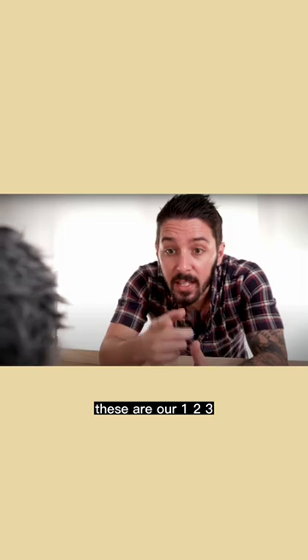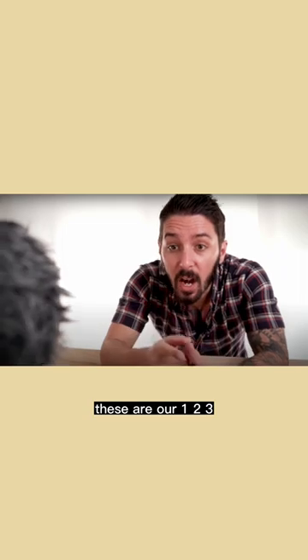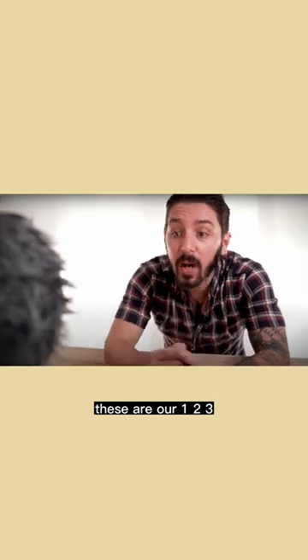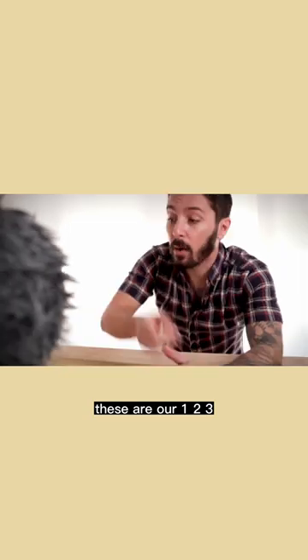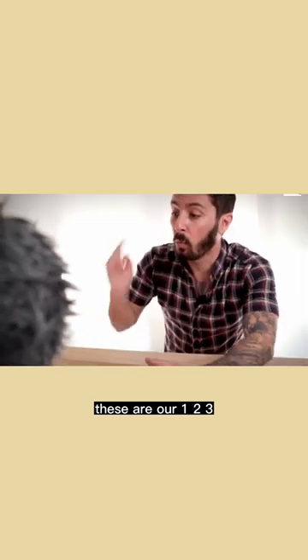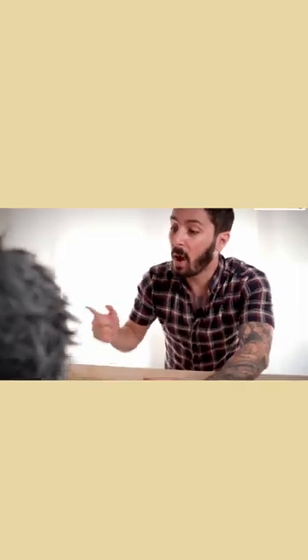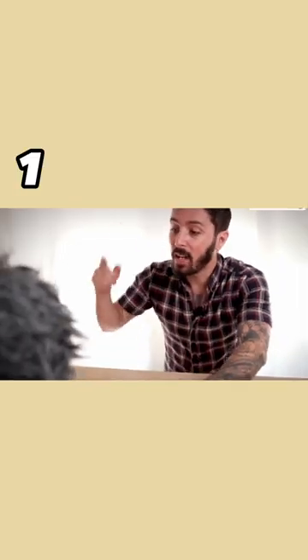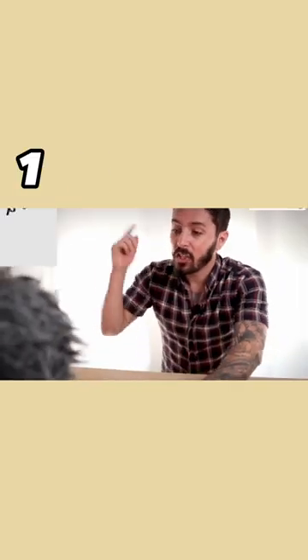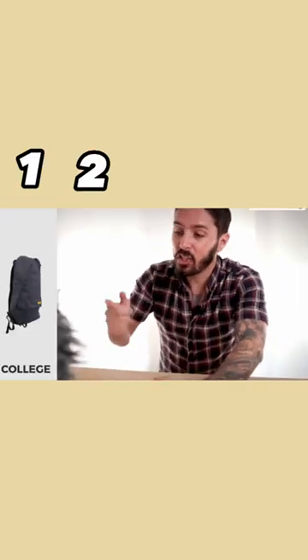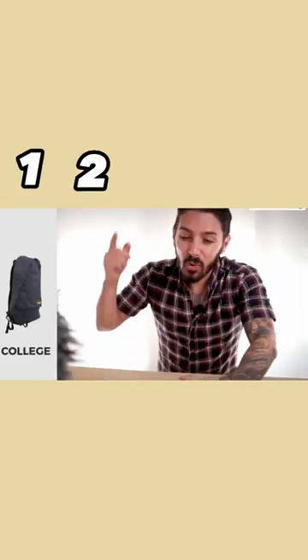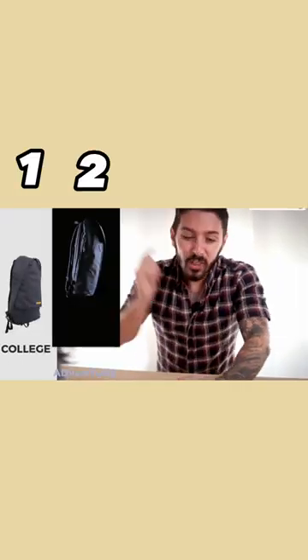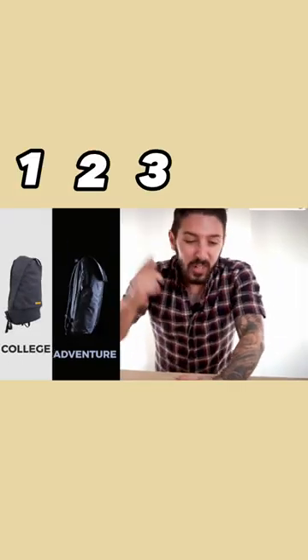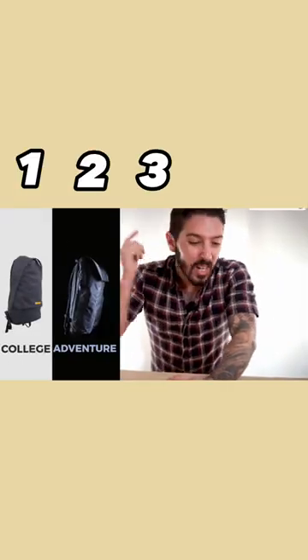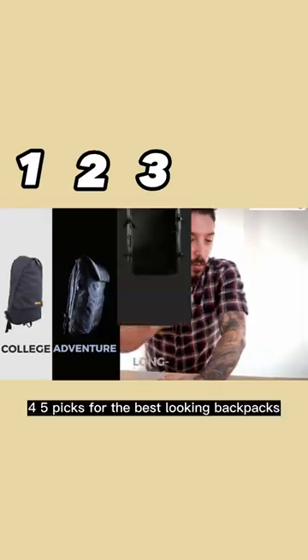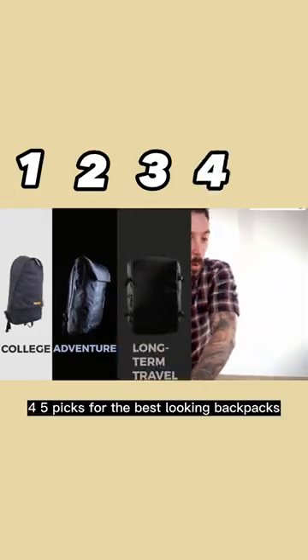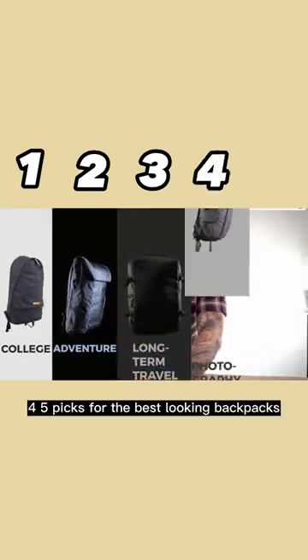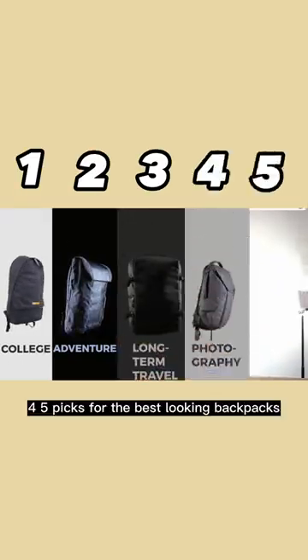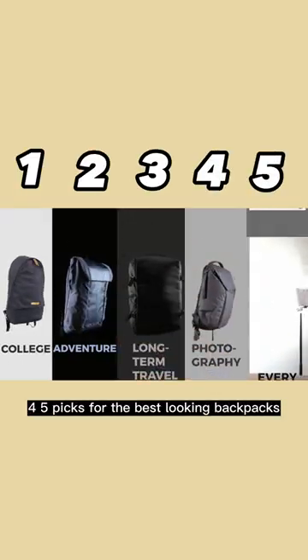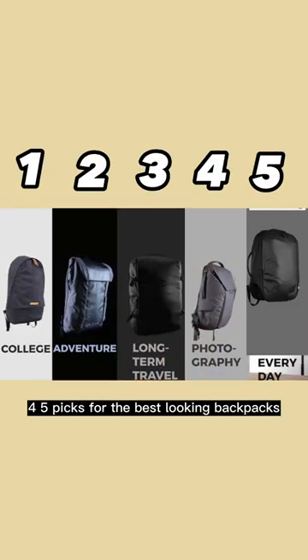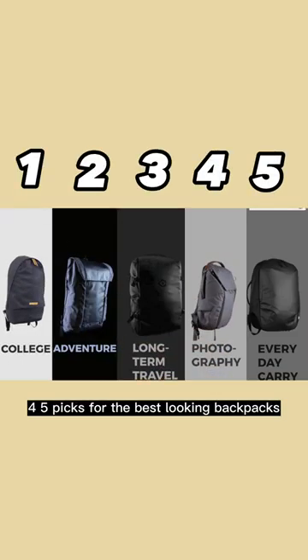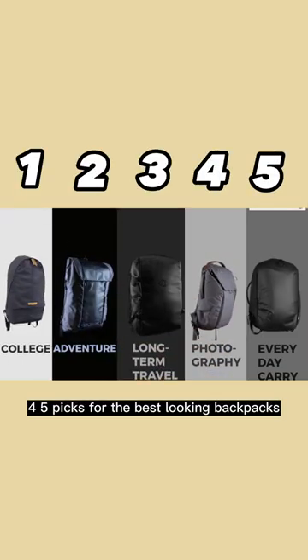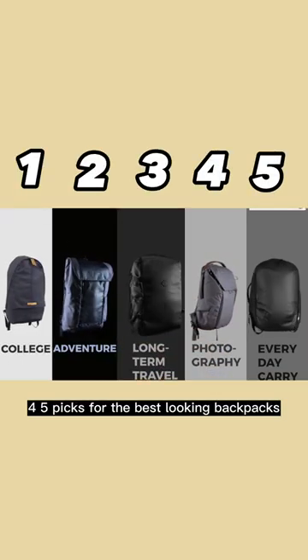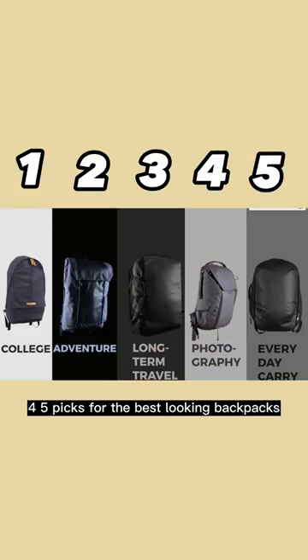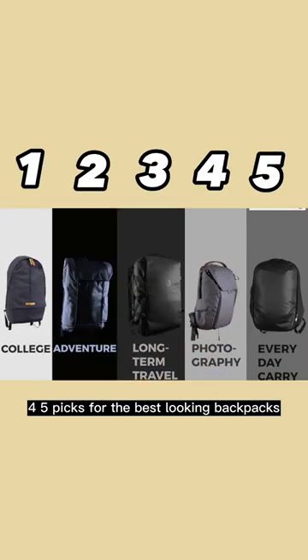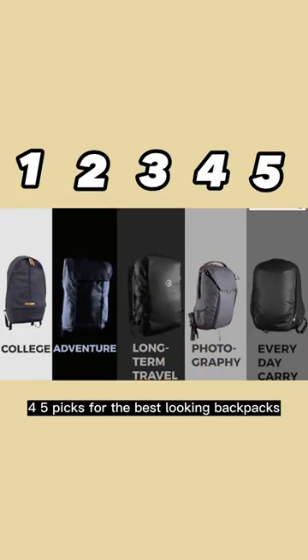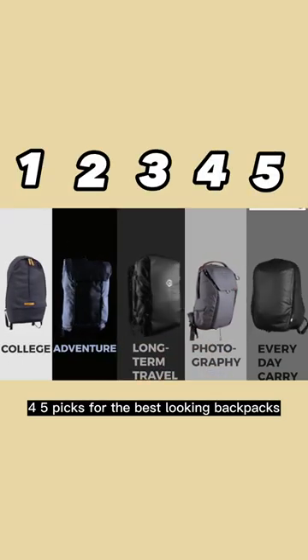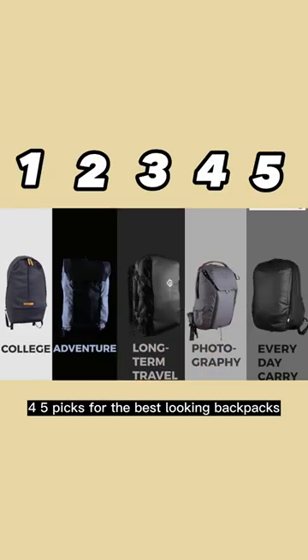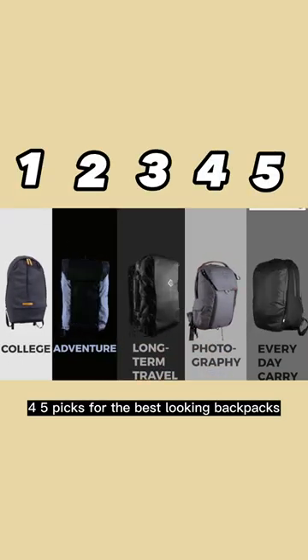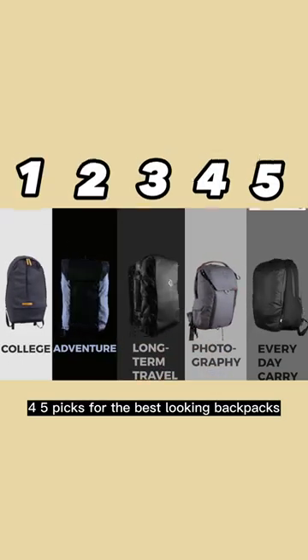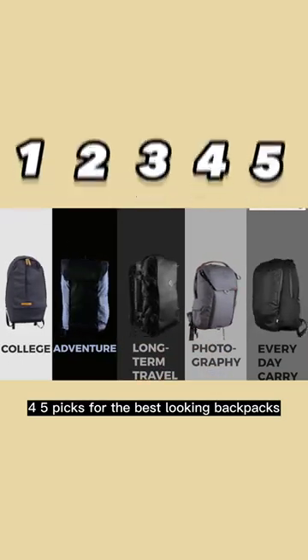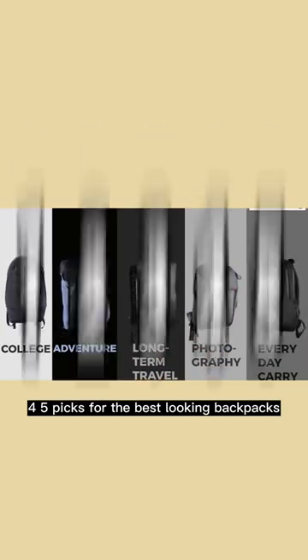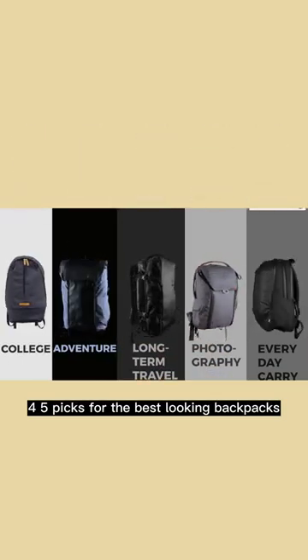These are our one, two, three, four, five picks for the best looking backpacks.